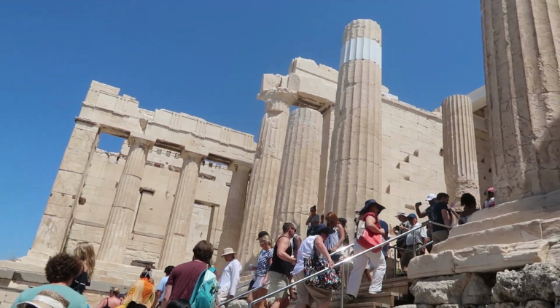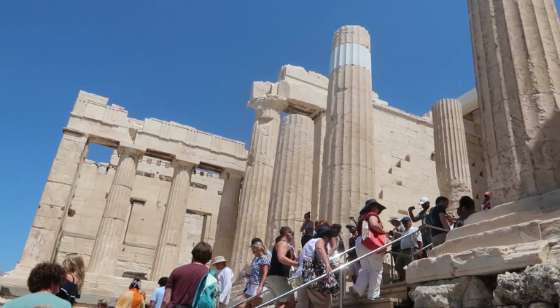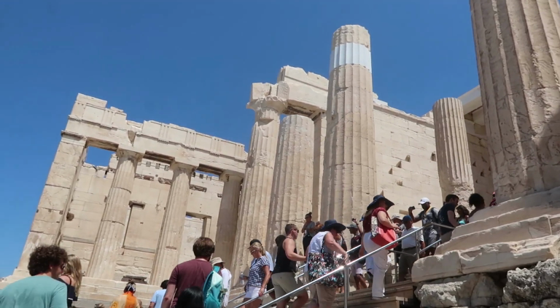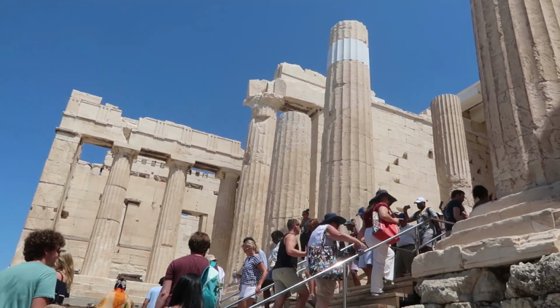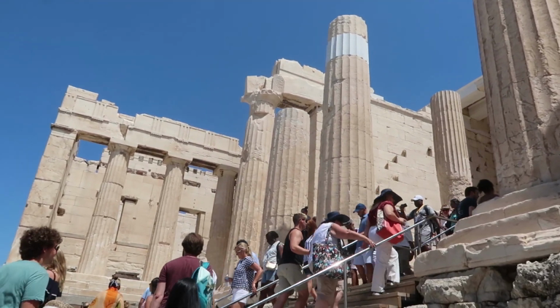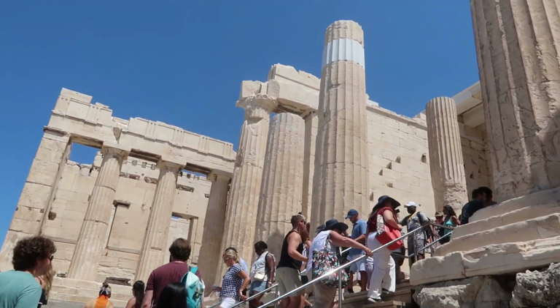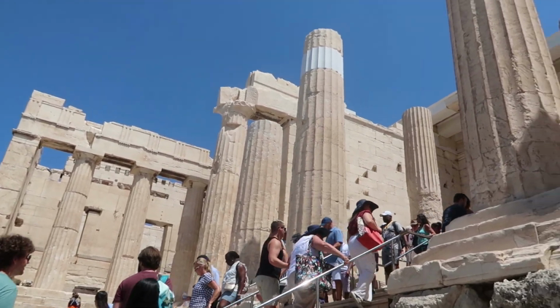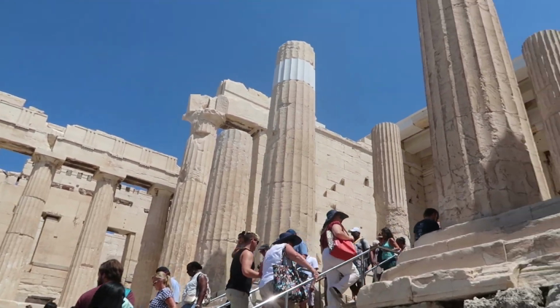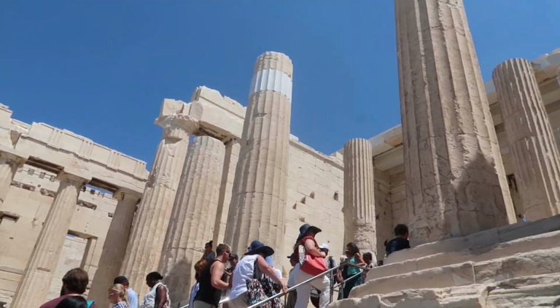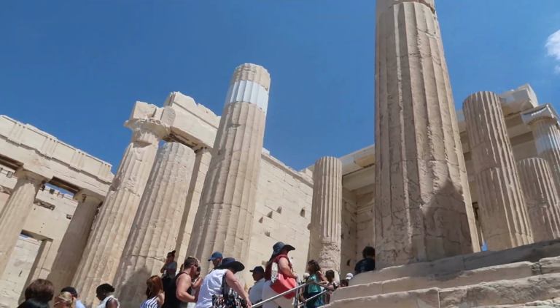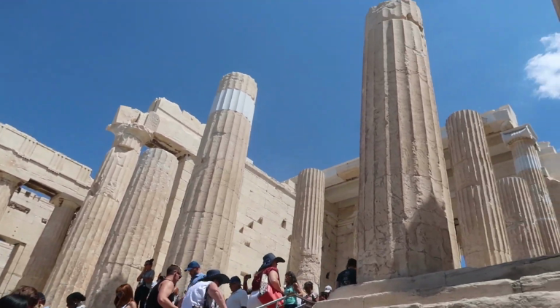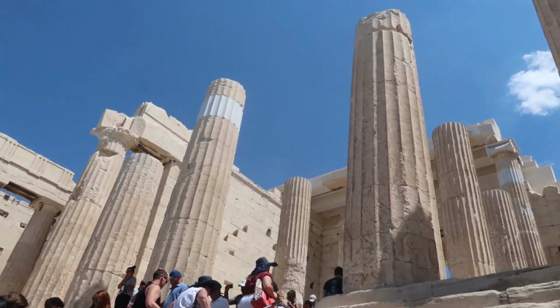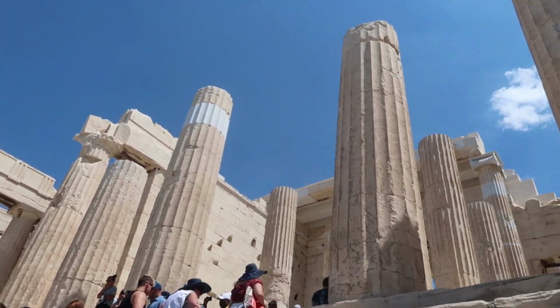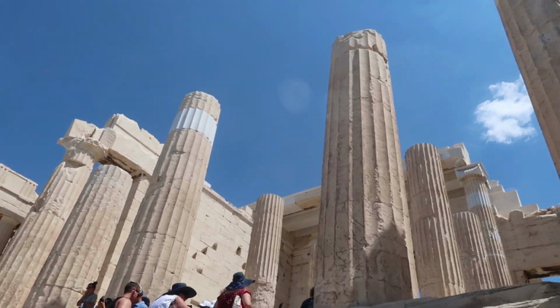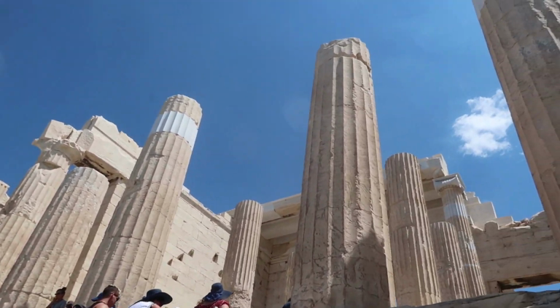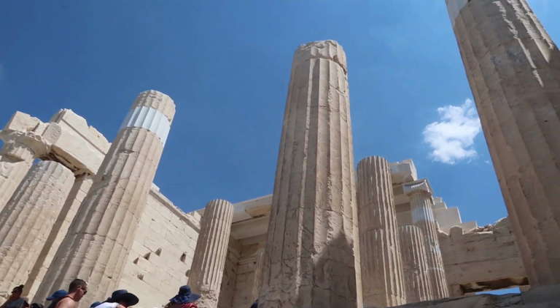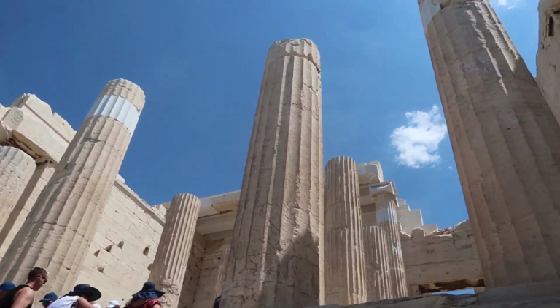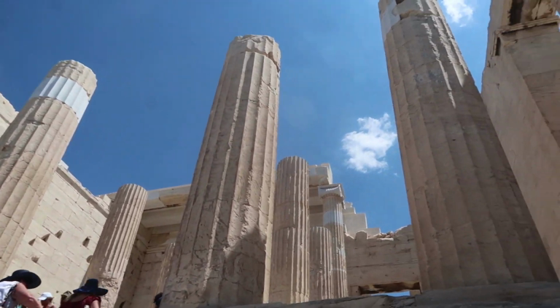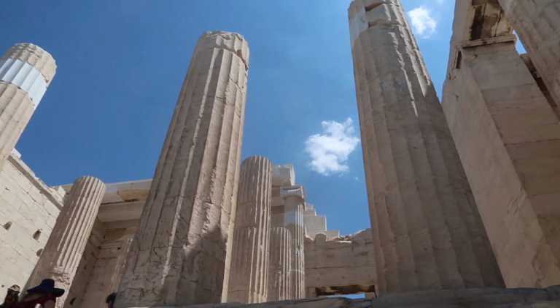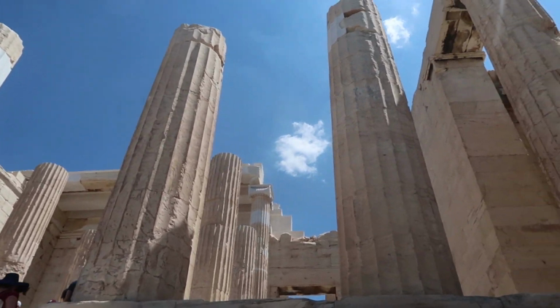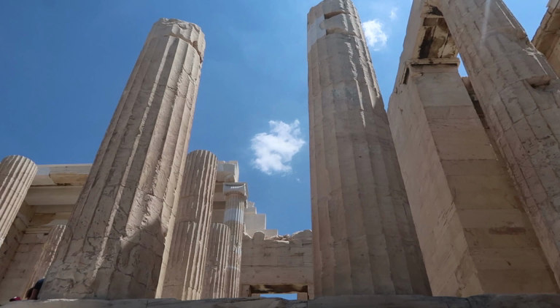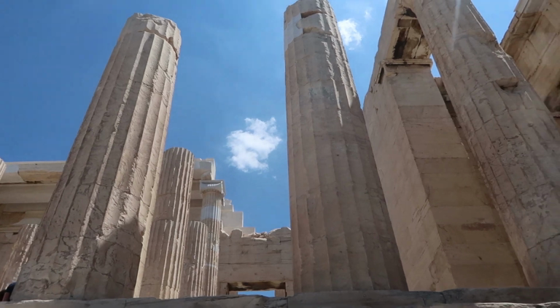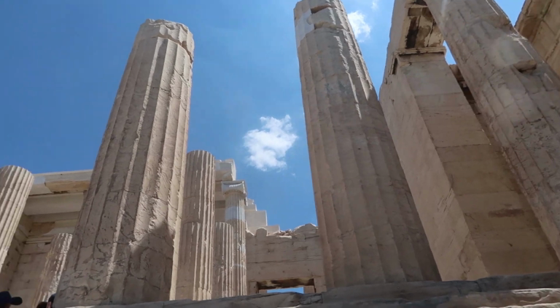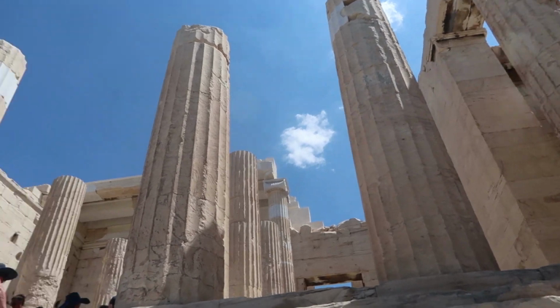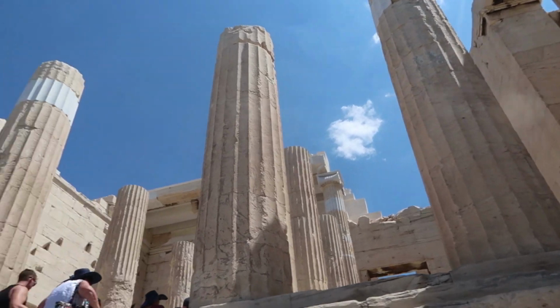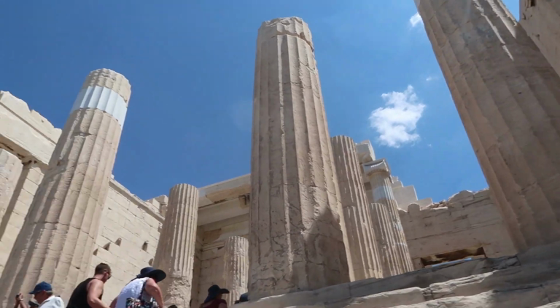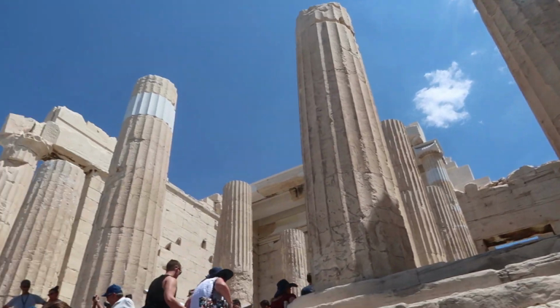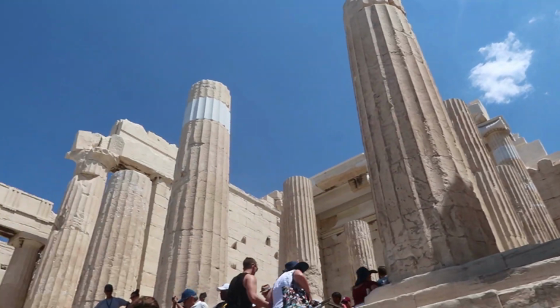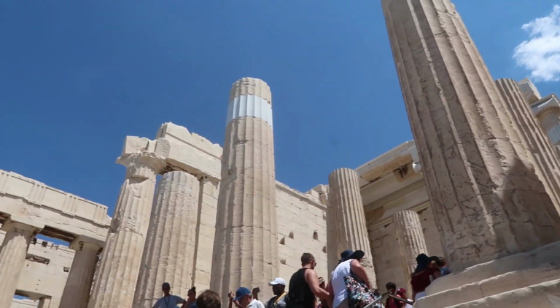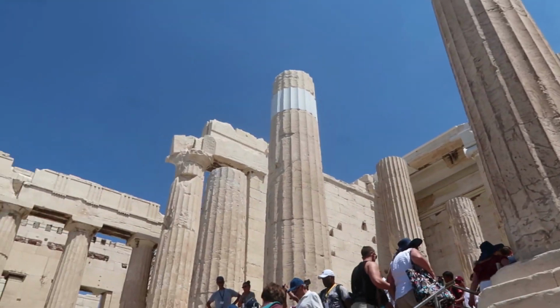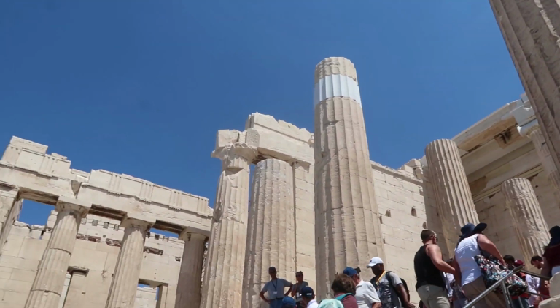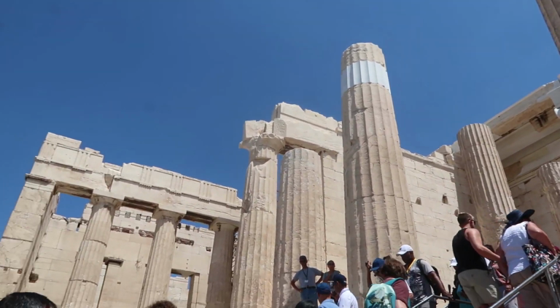I'm walking through the grandest entrance. At one time this was all painted with colors and statues.